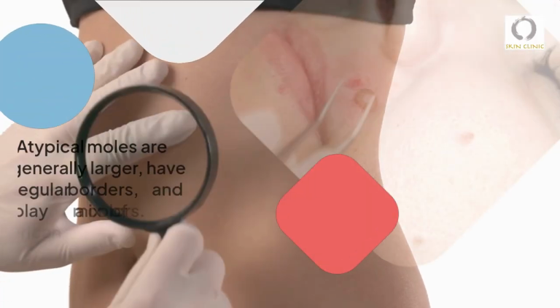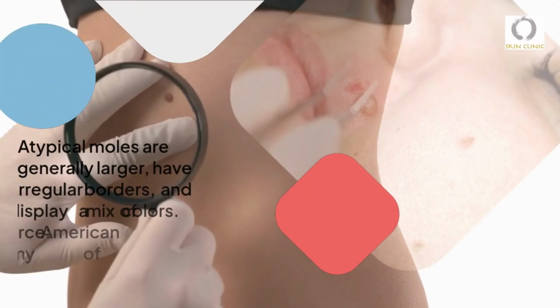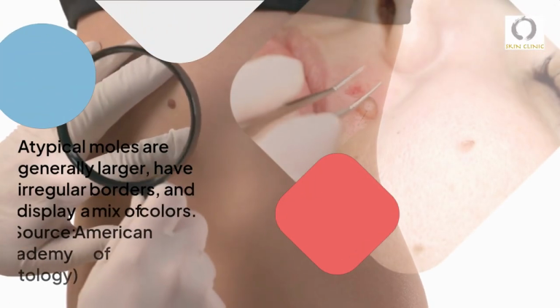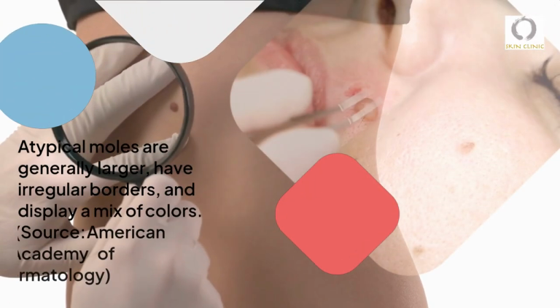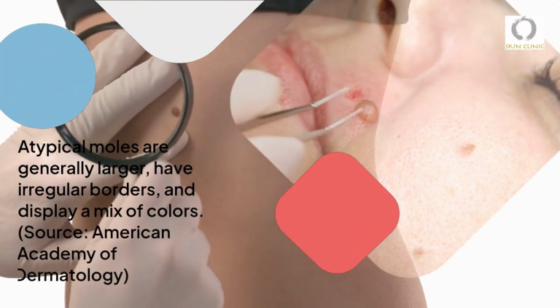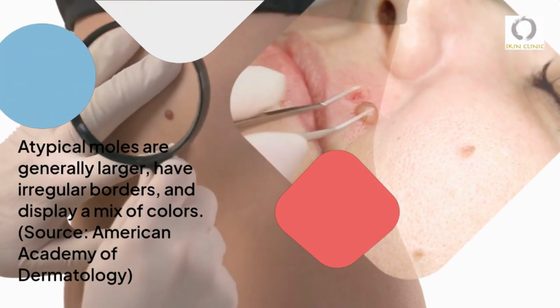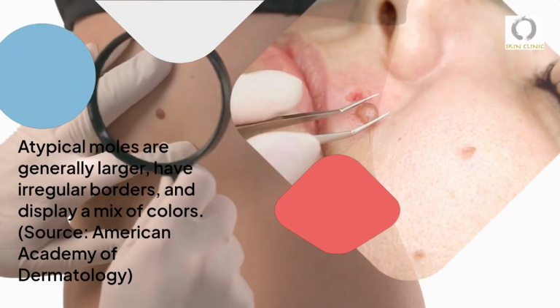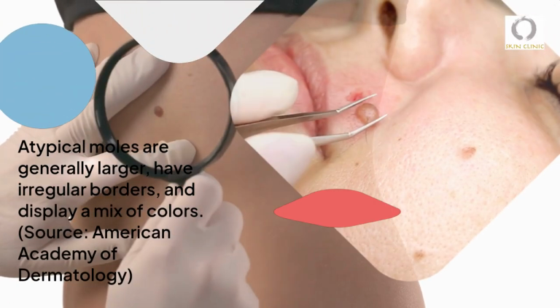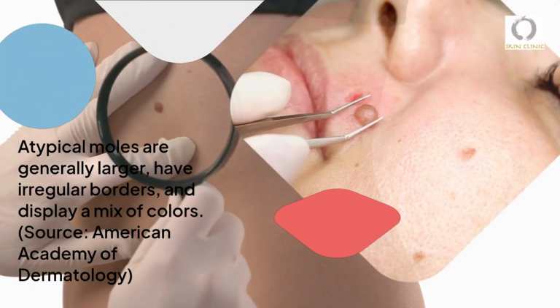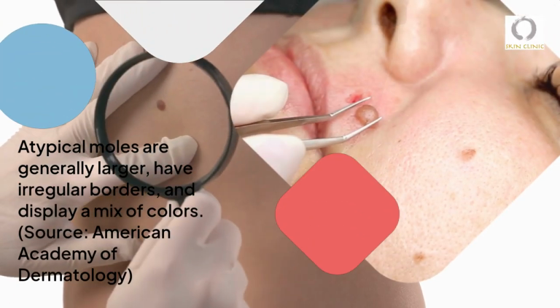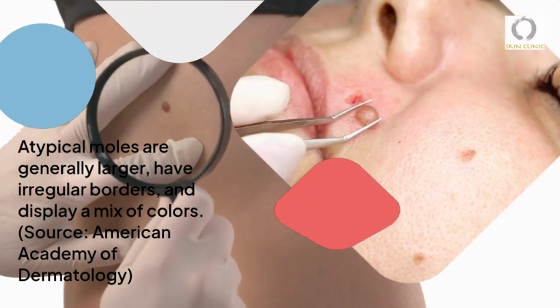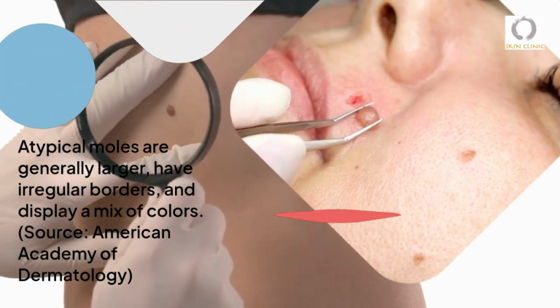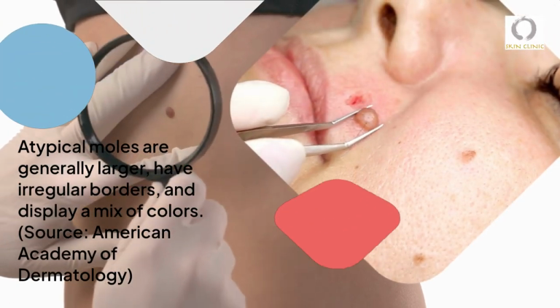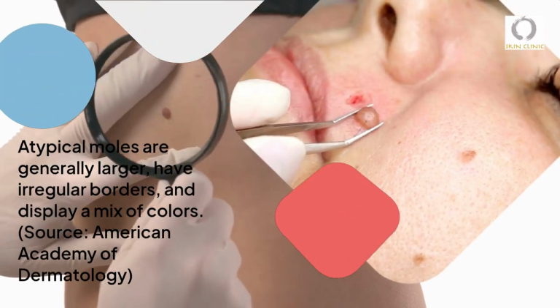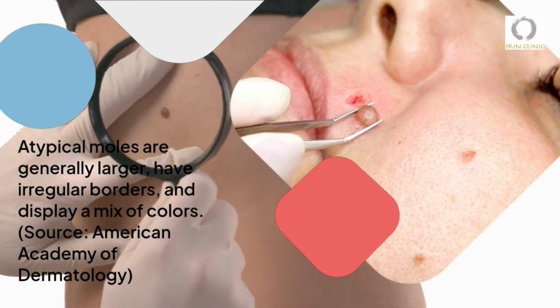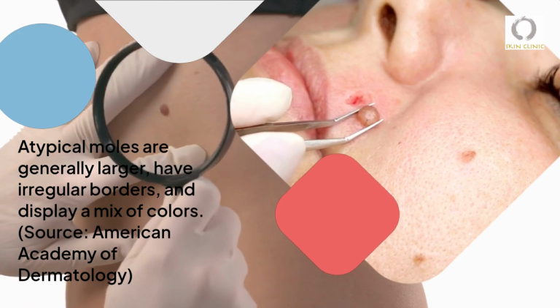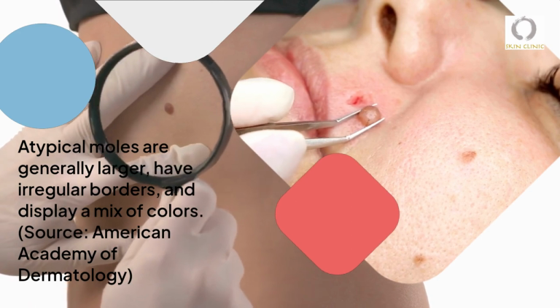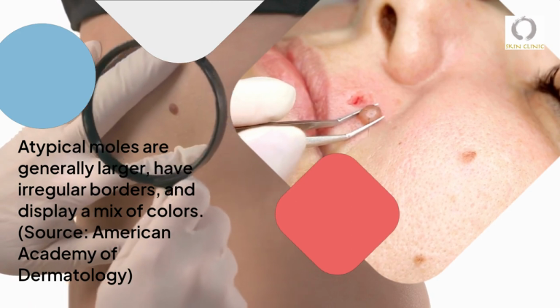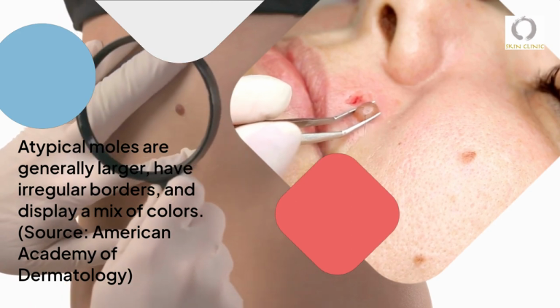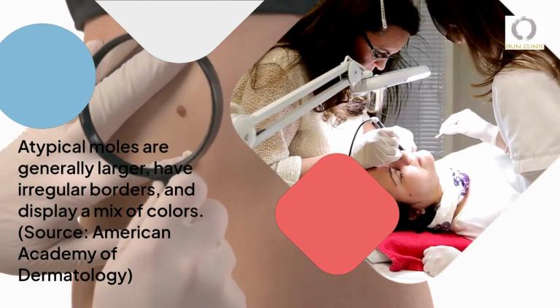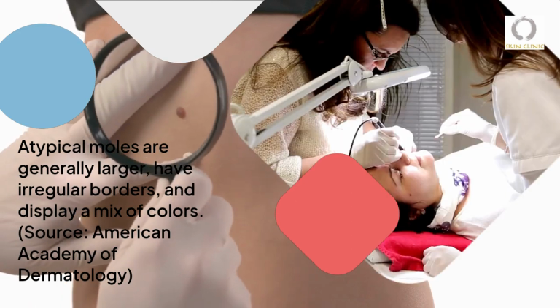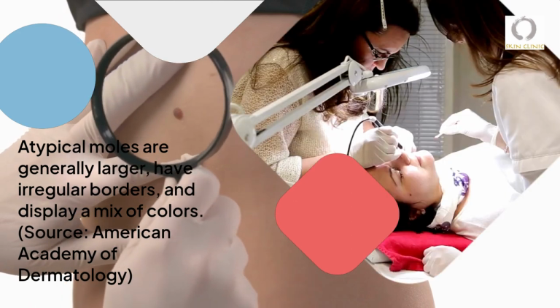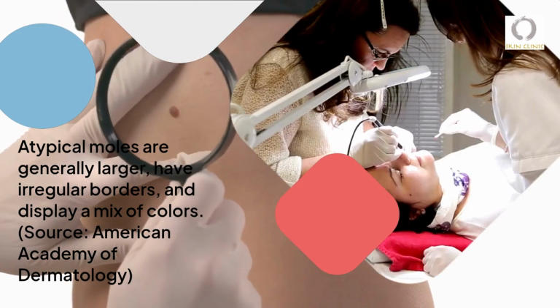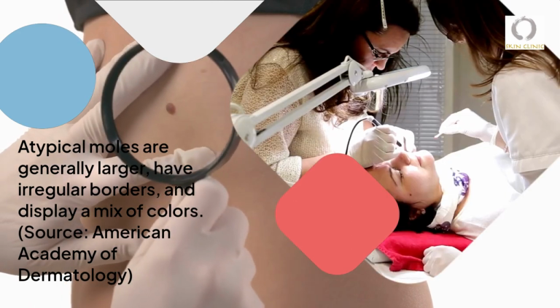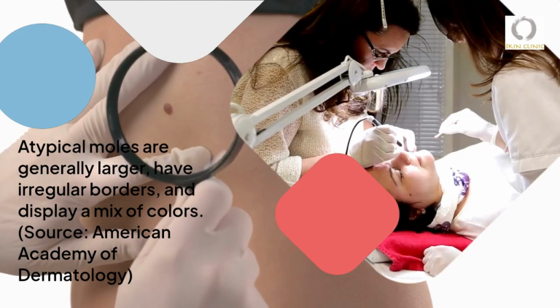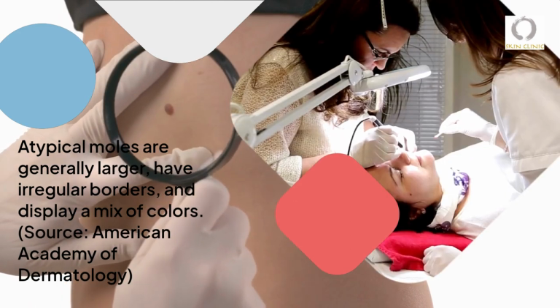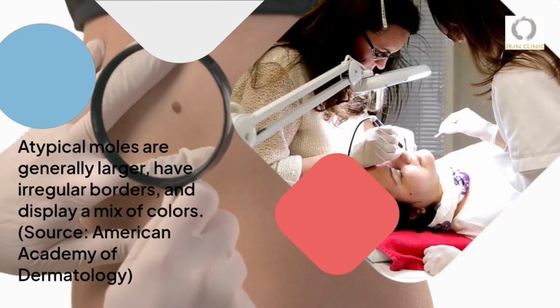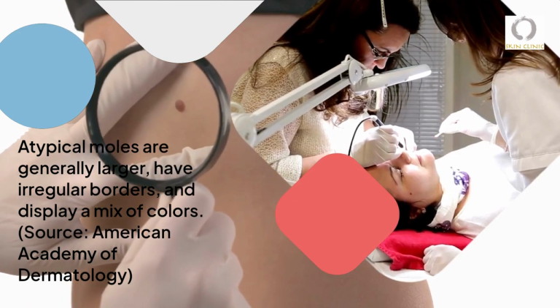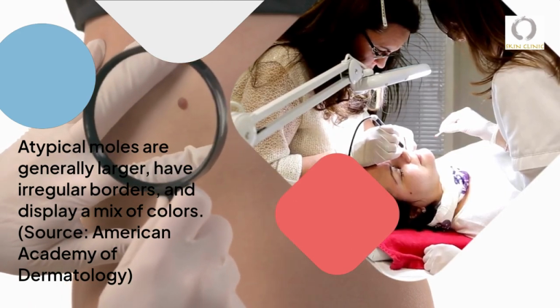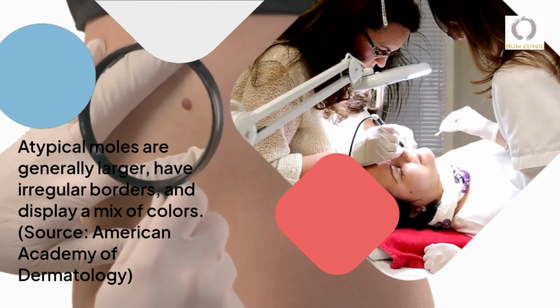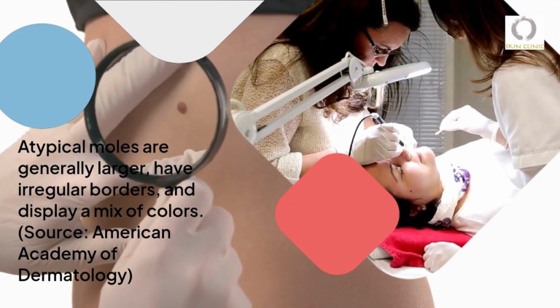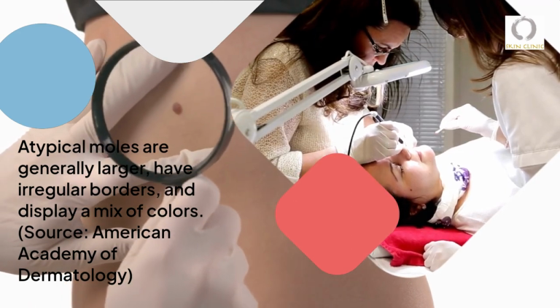Atypical moles are generally larger, have irregular borders, and display a mix of colors.